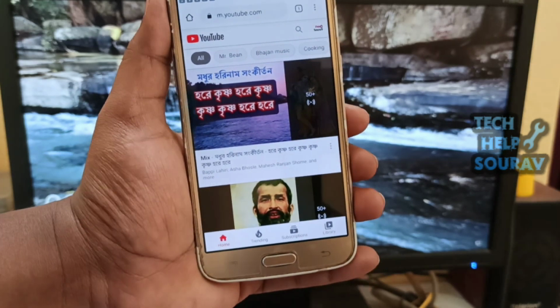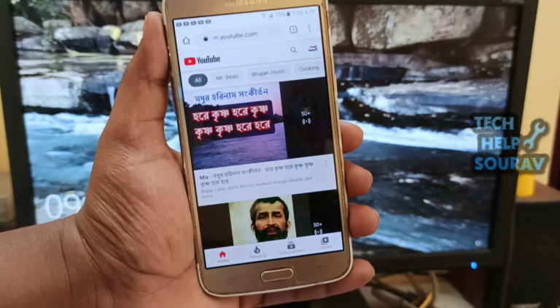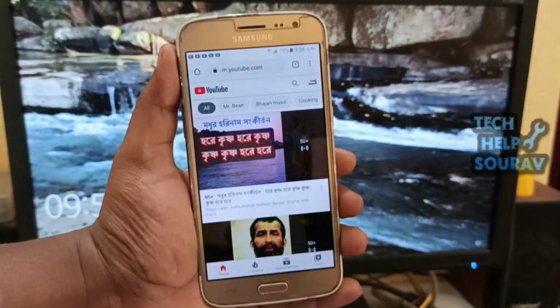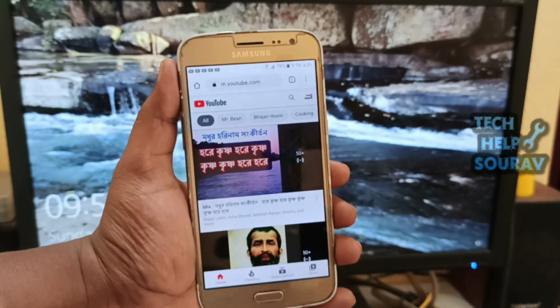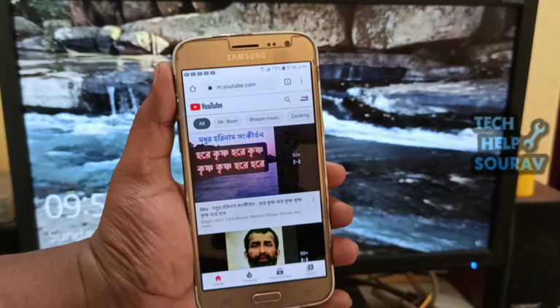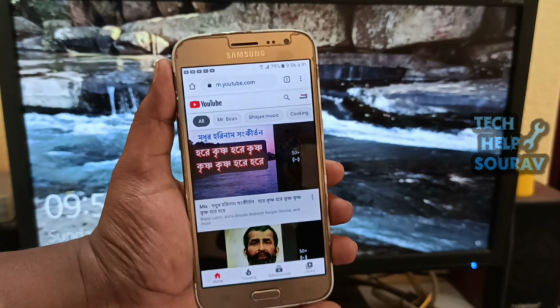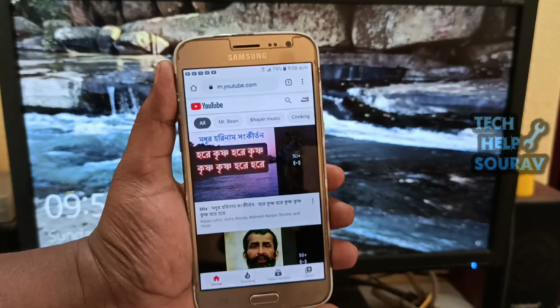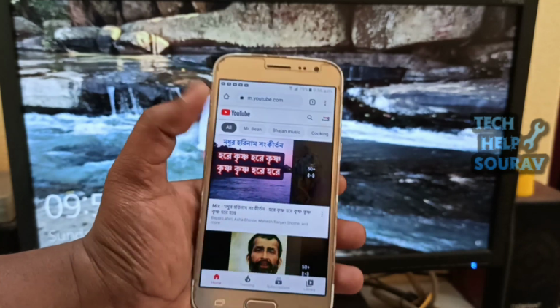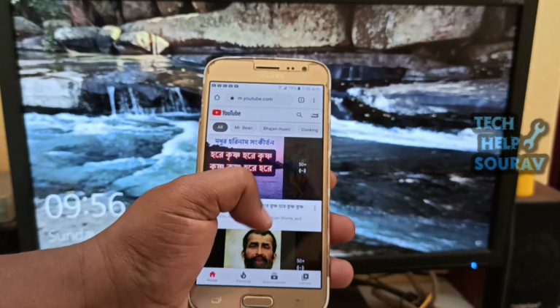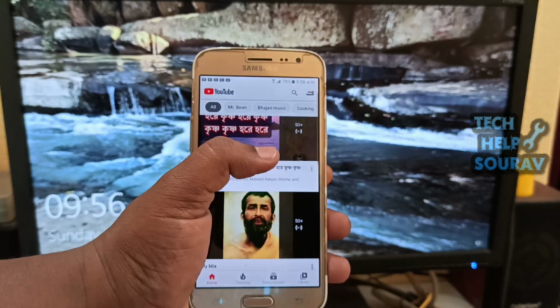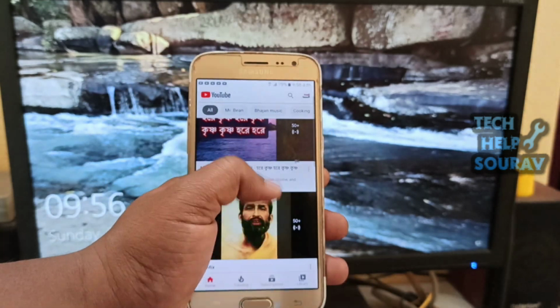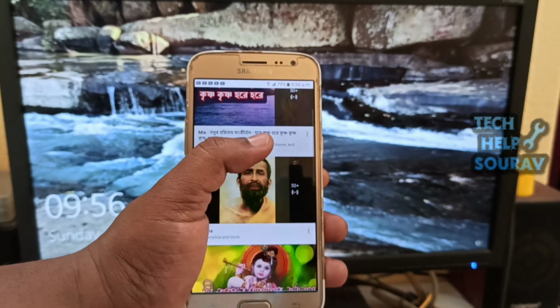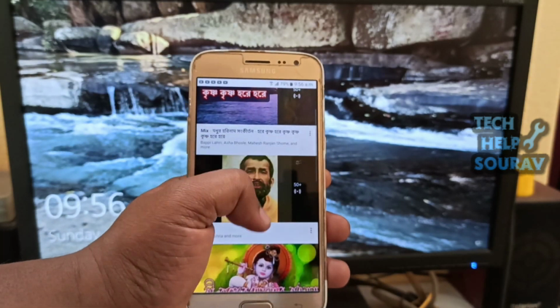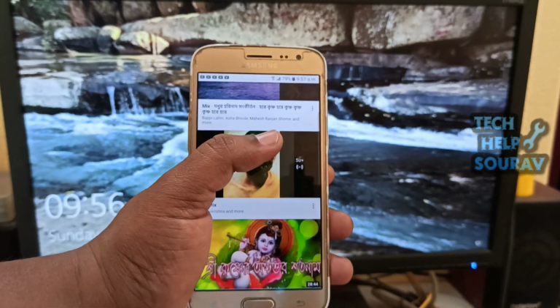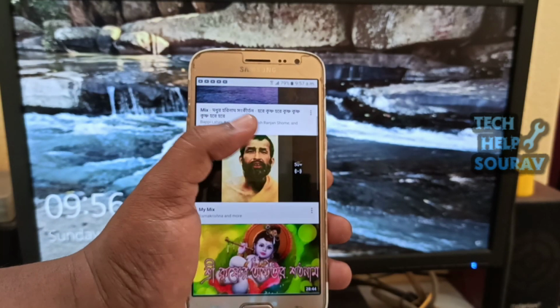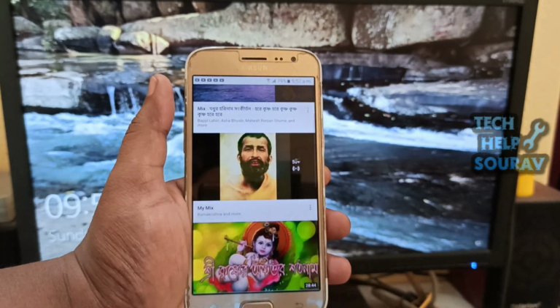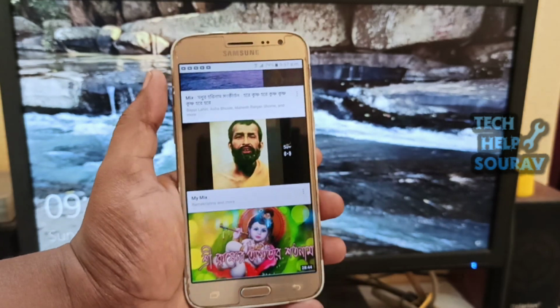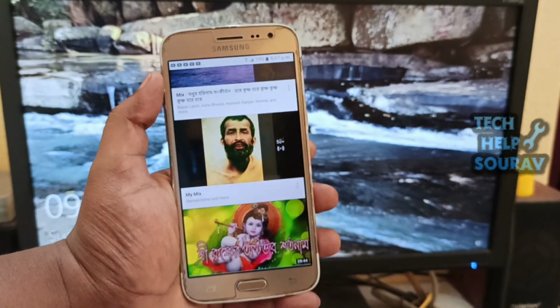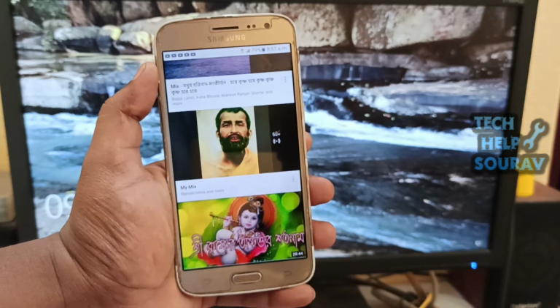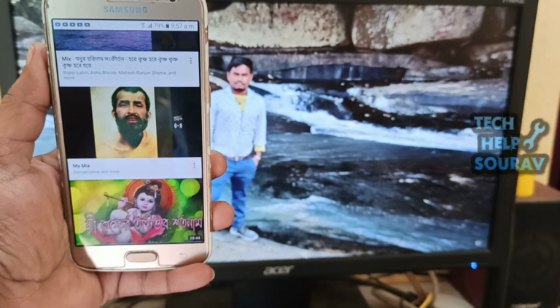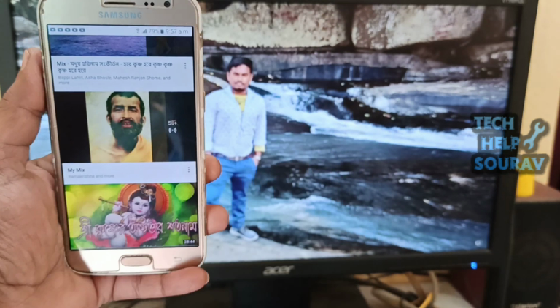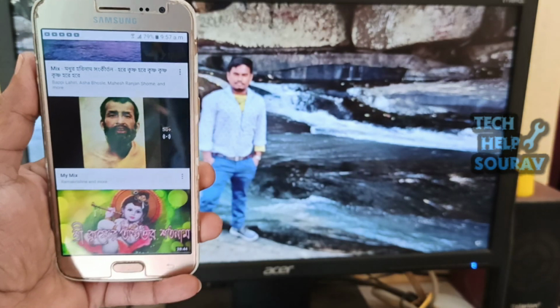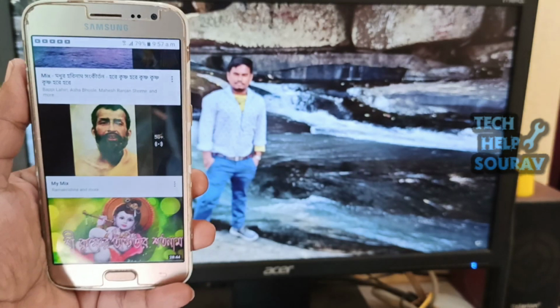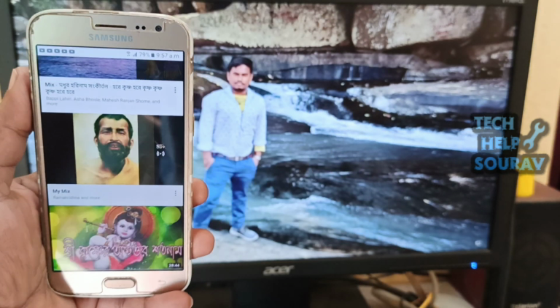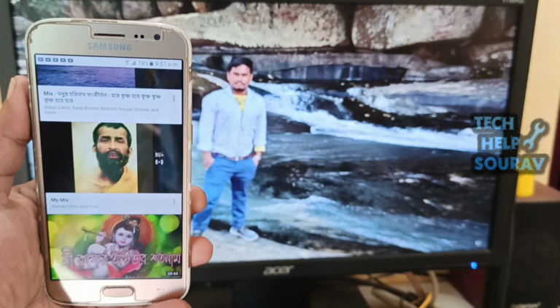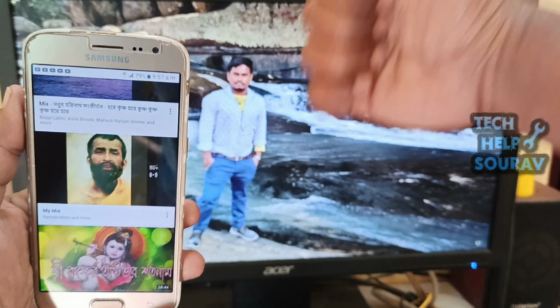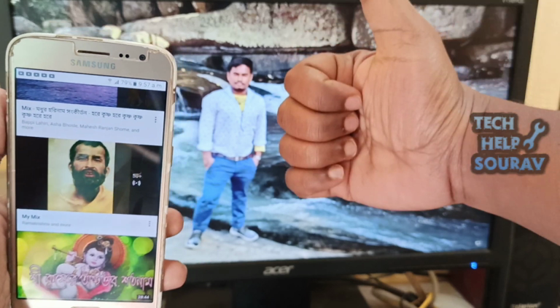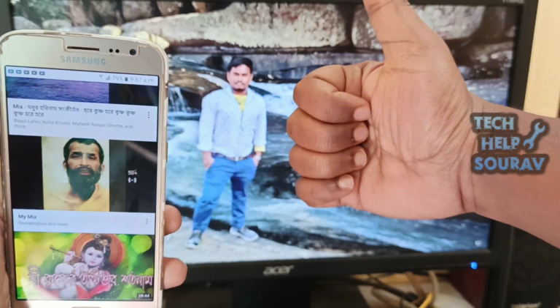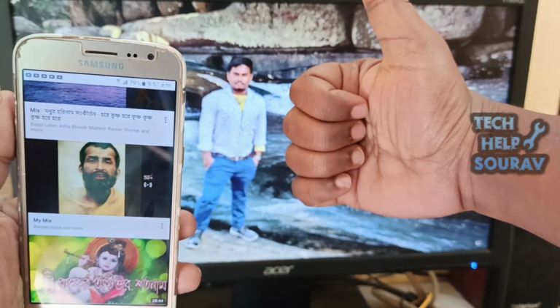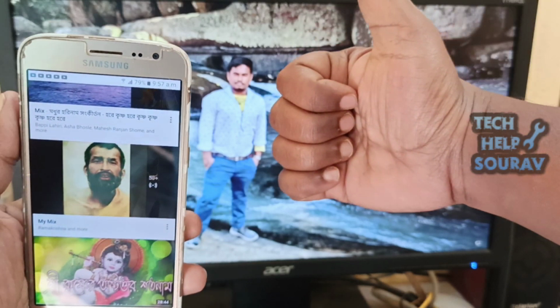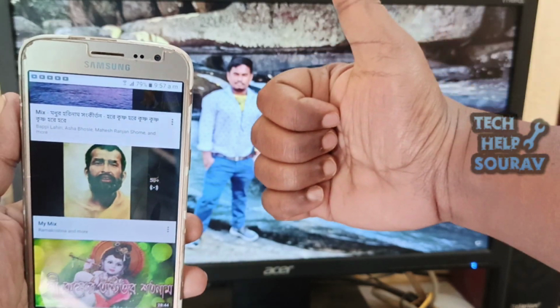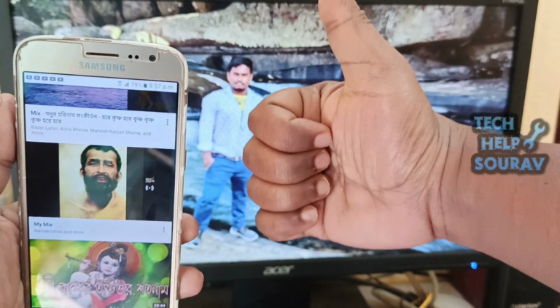If you liked the video, please share it and don't forget to subscribe to the channel. Thank you.